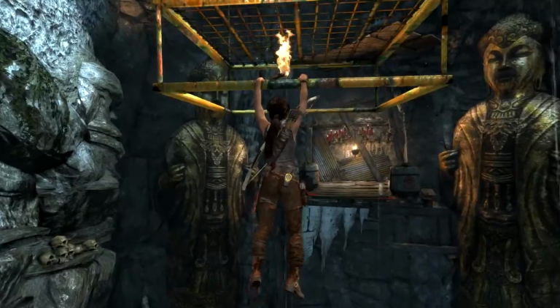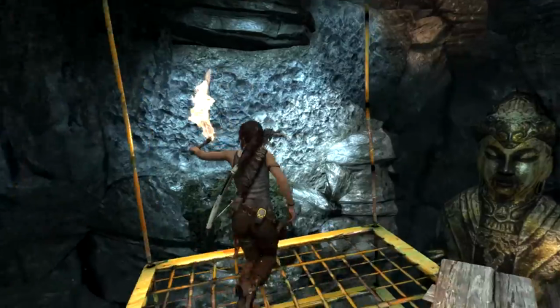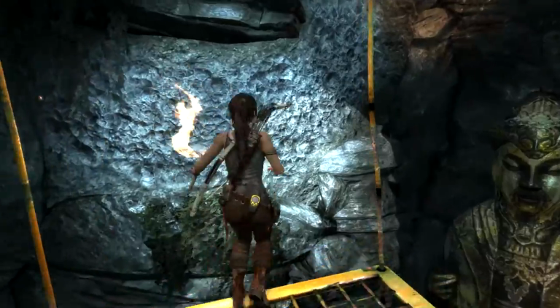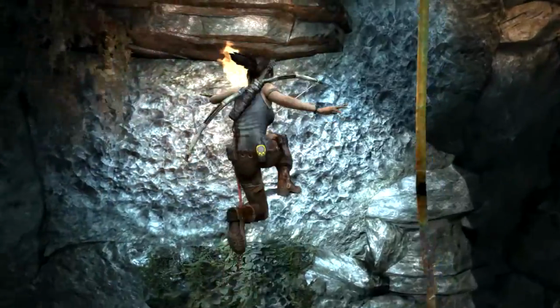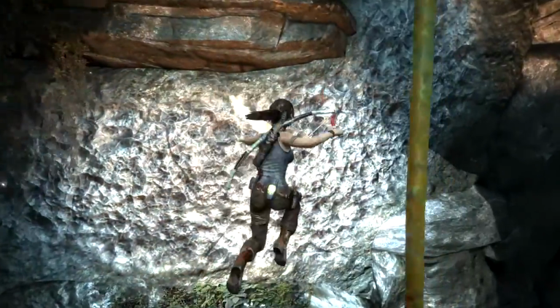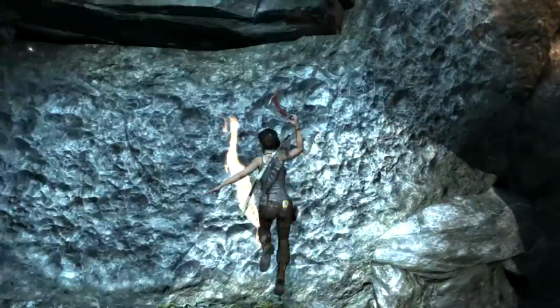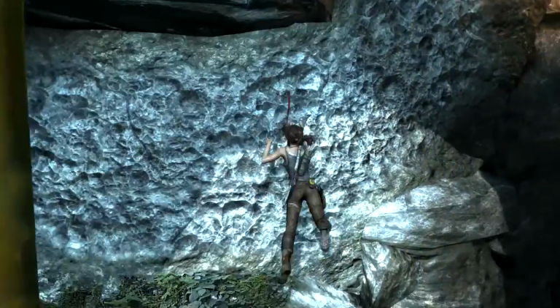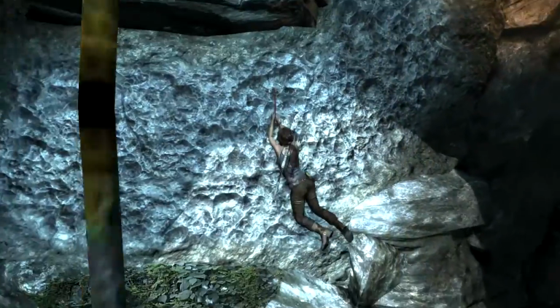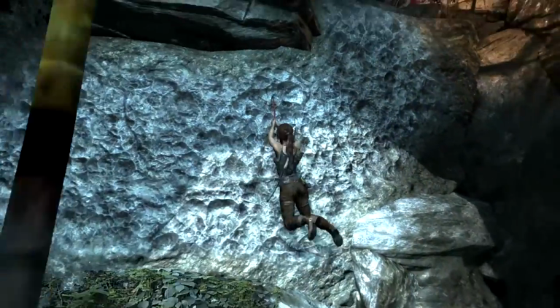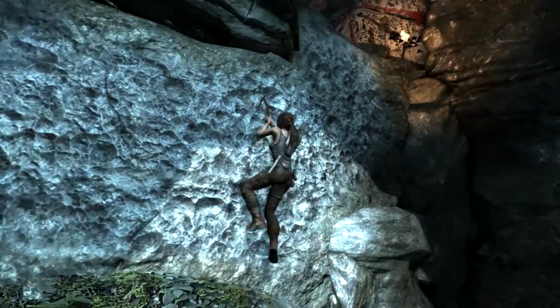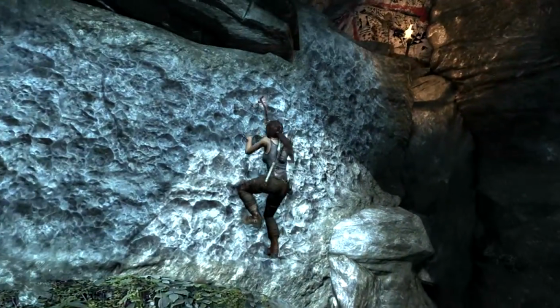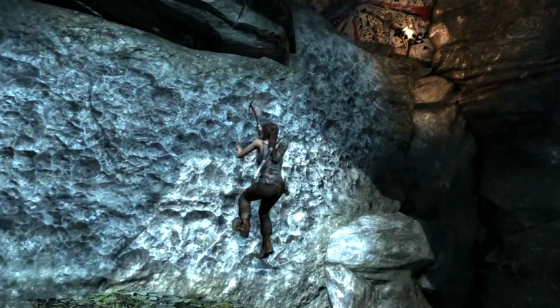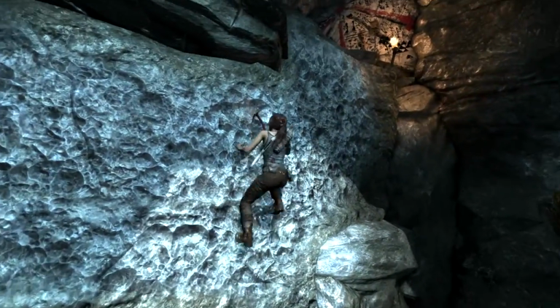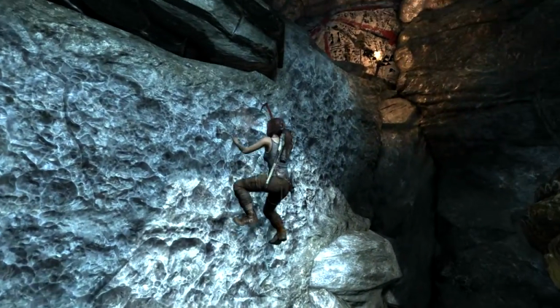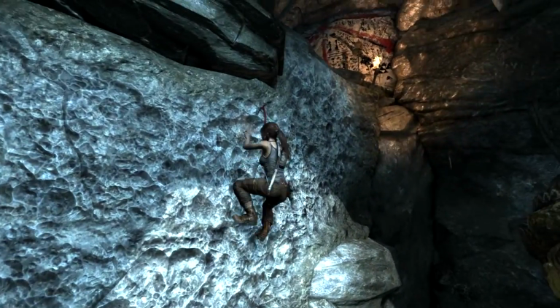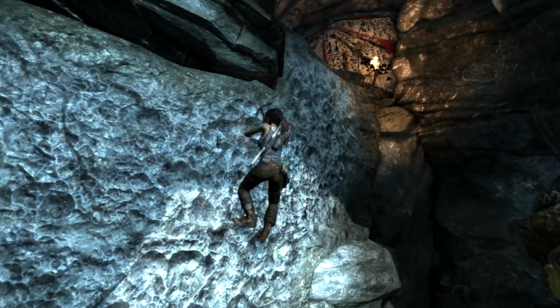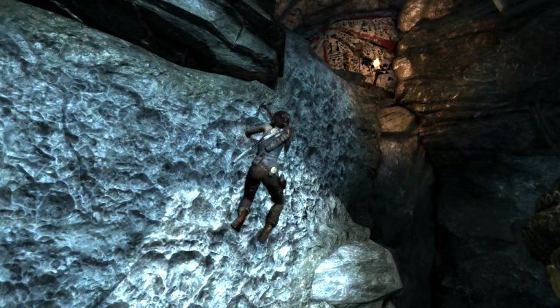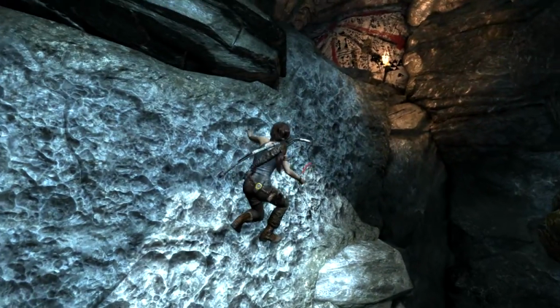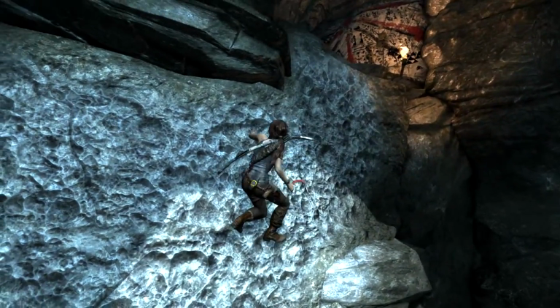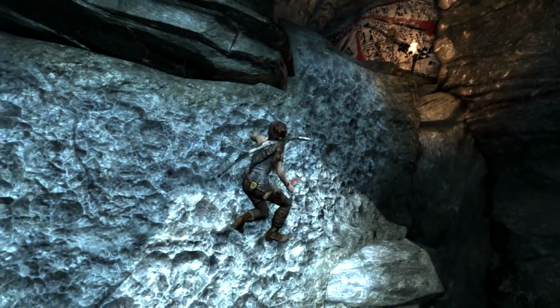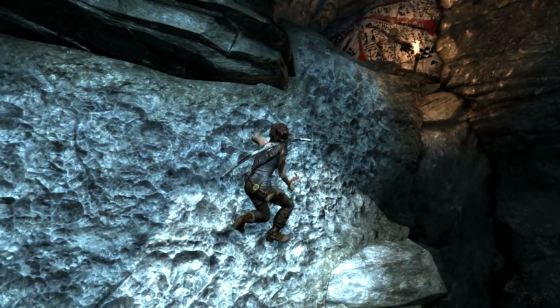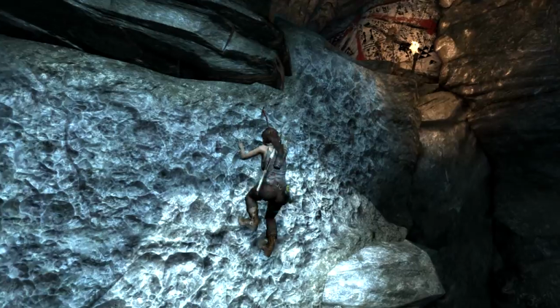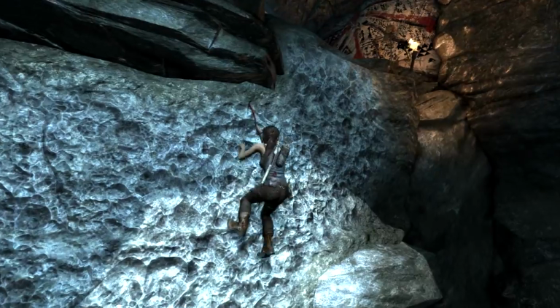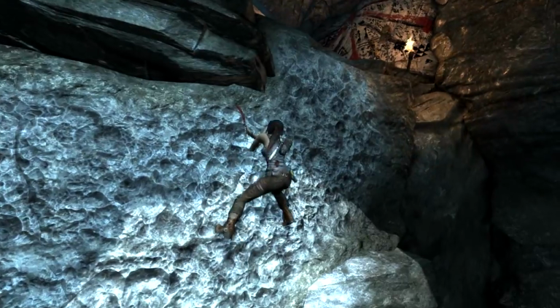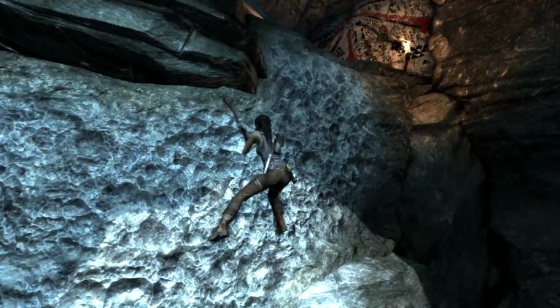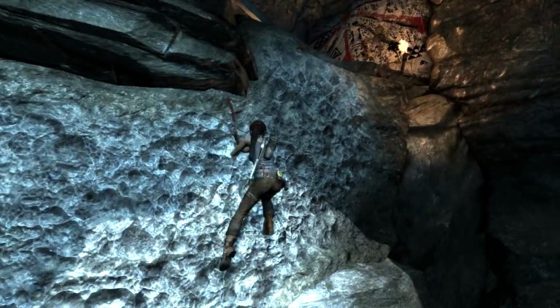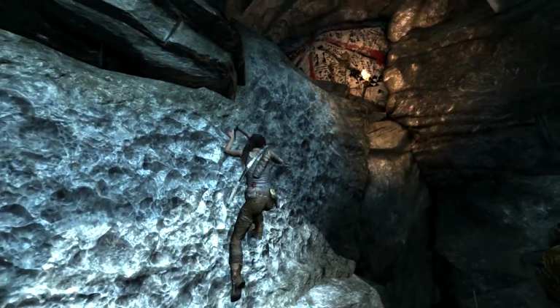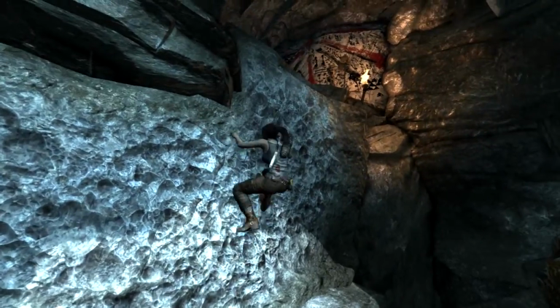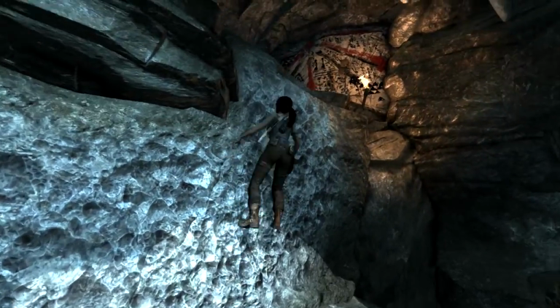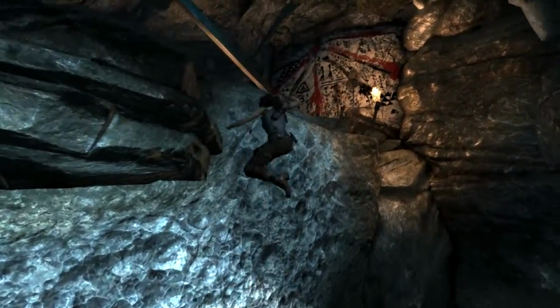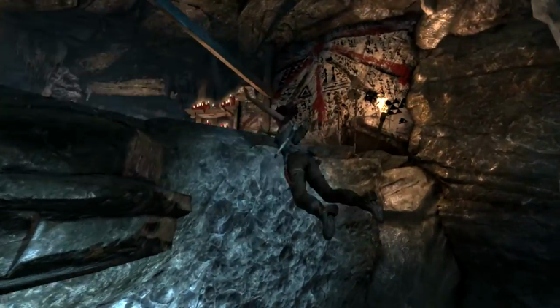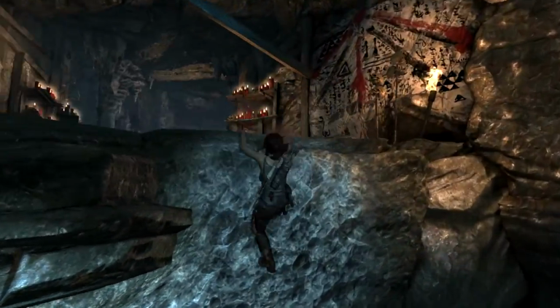To your left is a climbable wall. Jump to it and use the ice axe to hold on. Climb to the top and then you have finished the tomb.